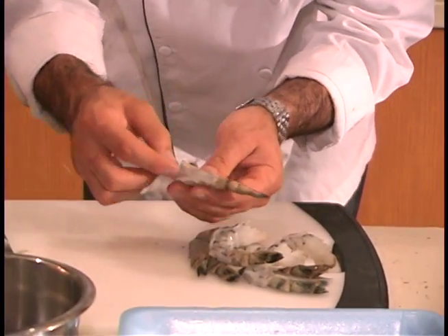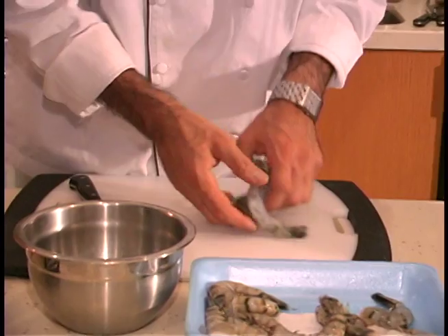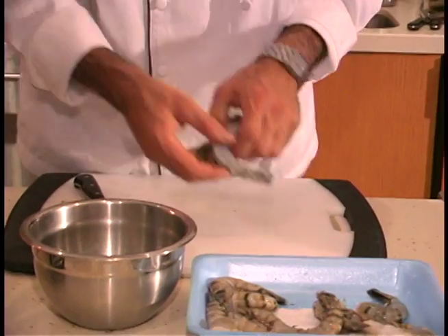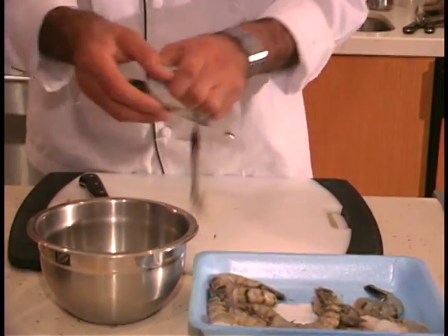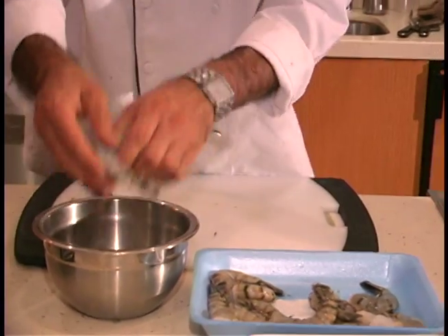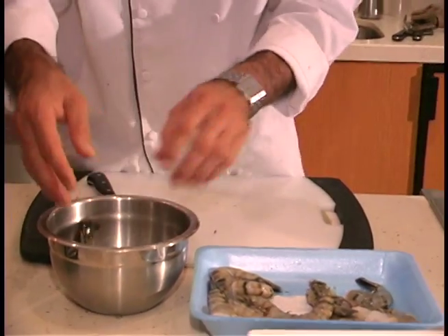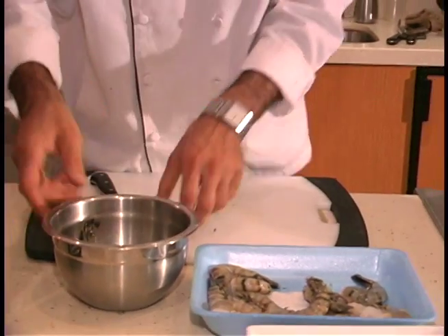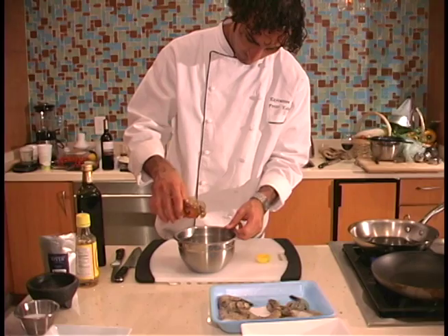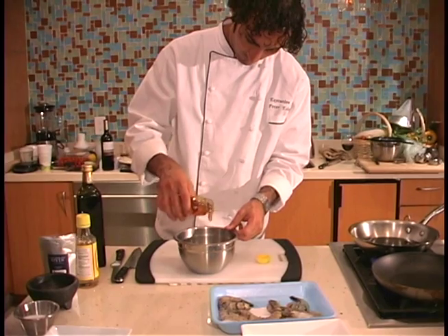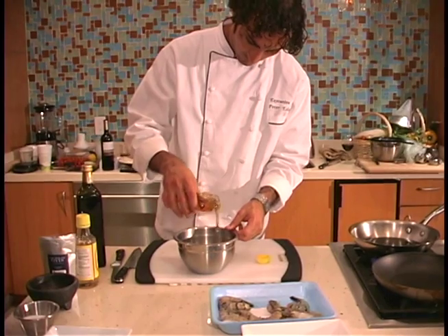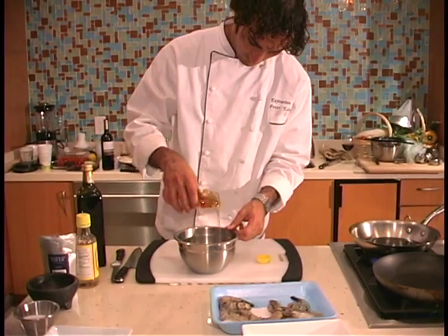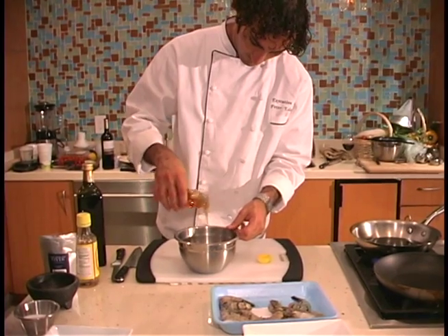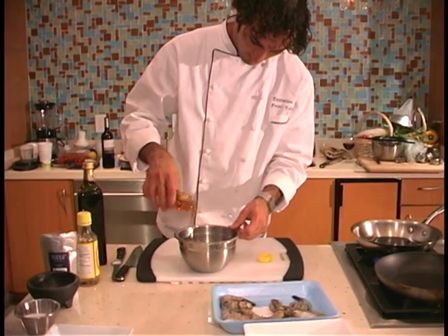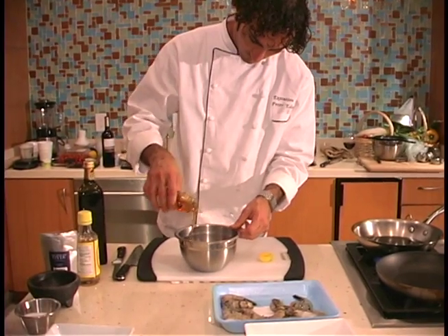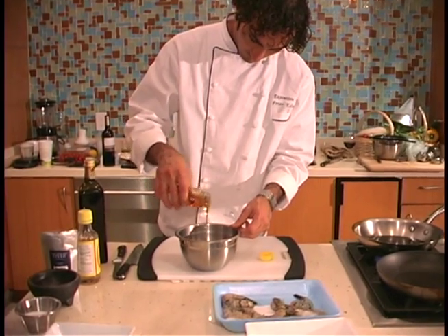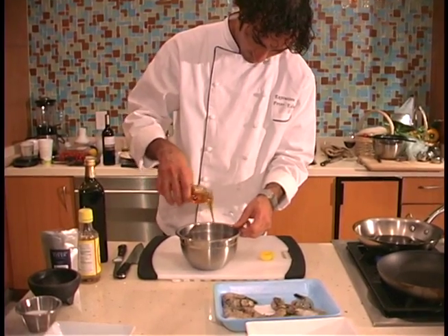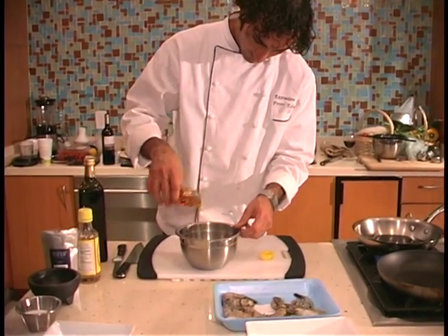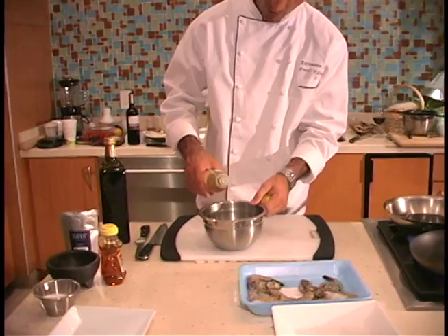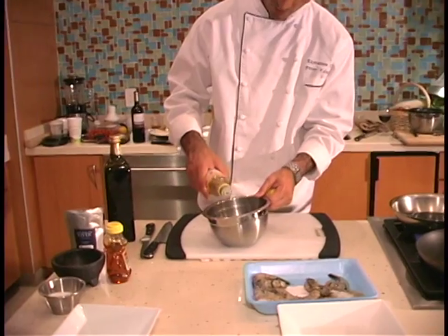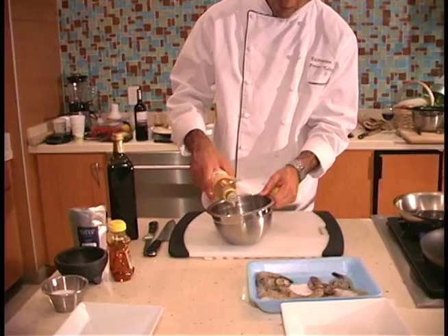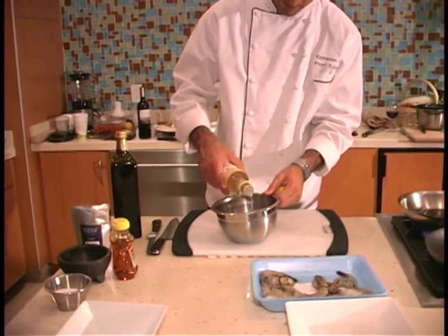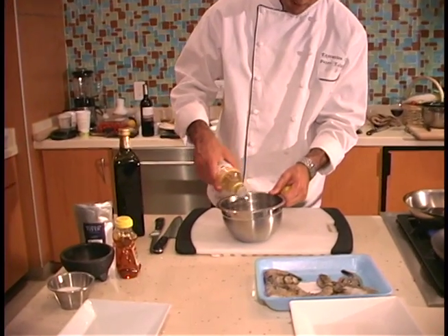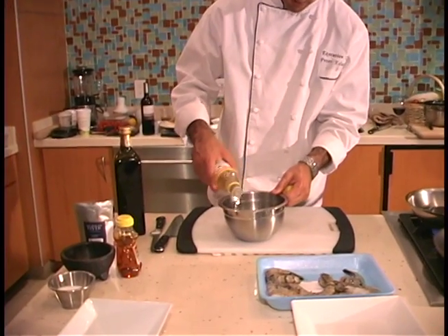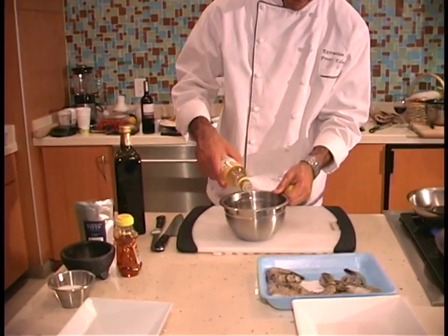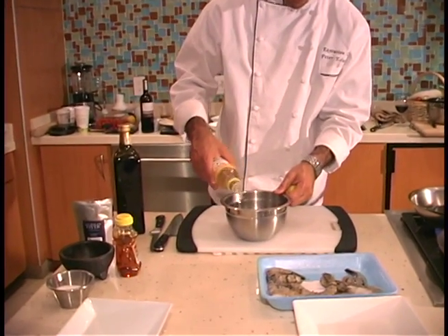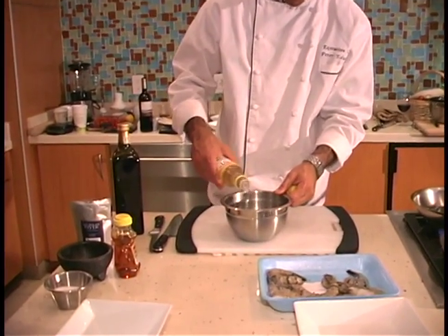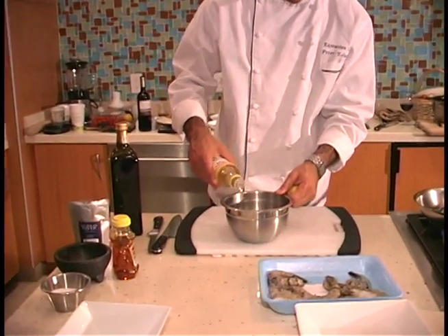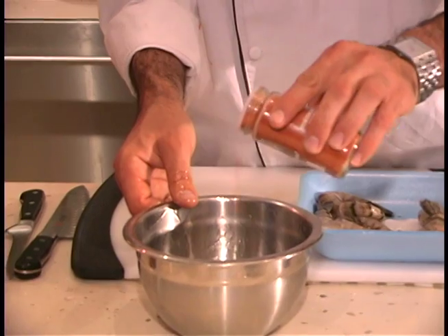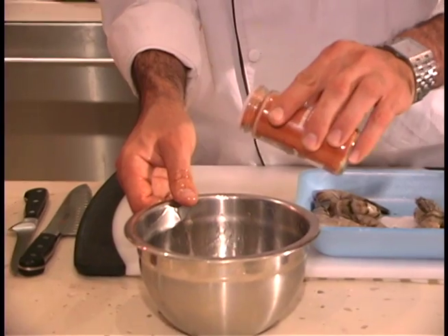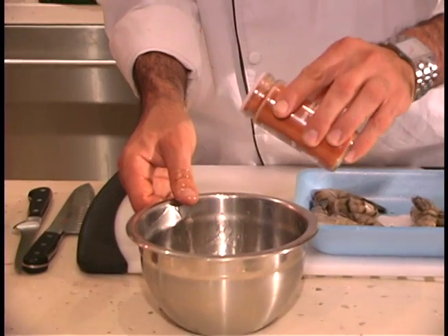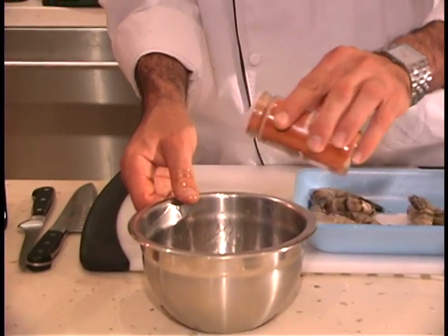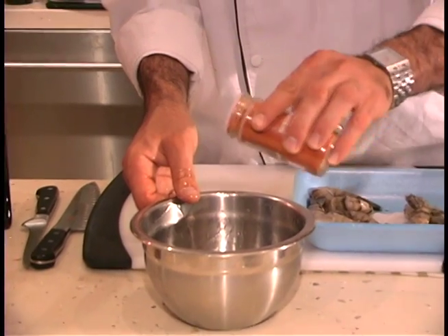Place the shrimp in a mixing bowl and add the honey, rice vinegar, and a dash of chili.